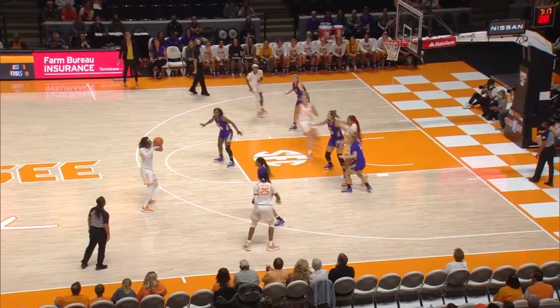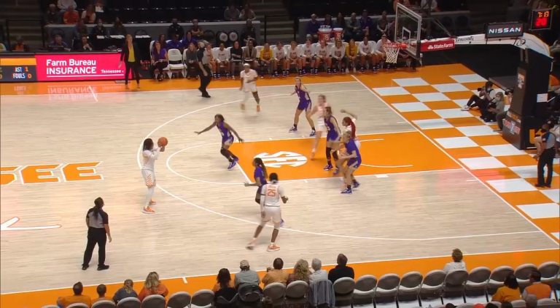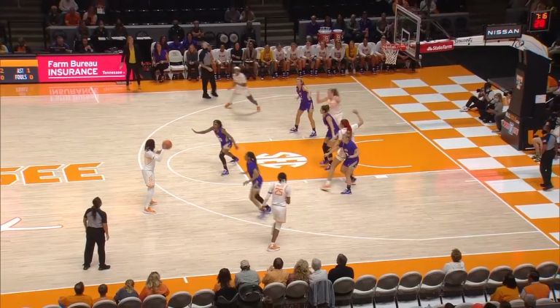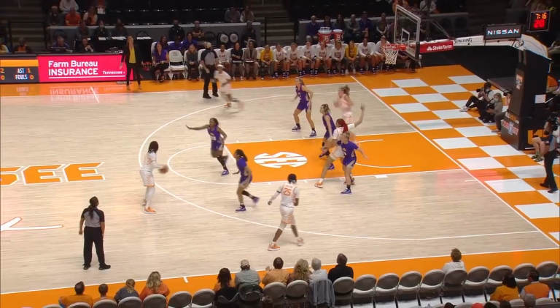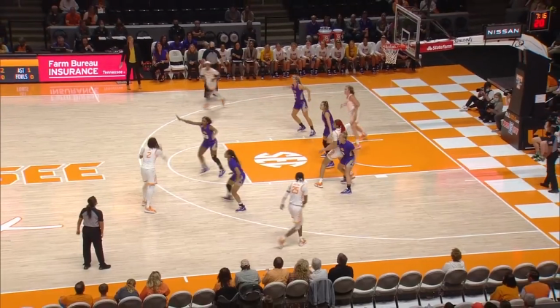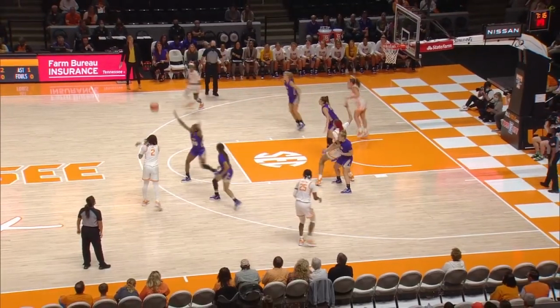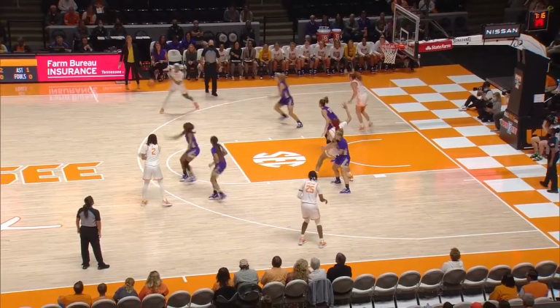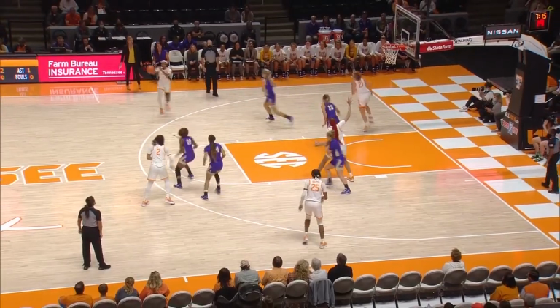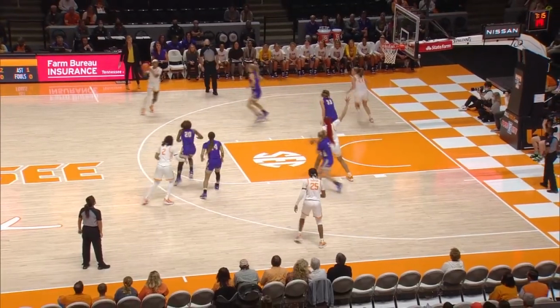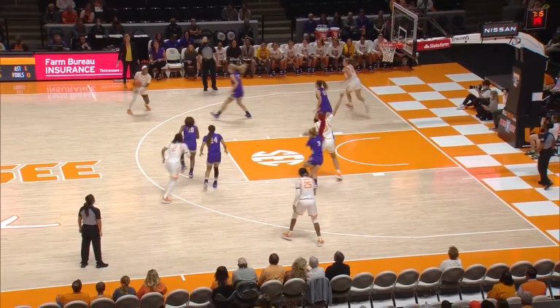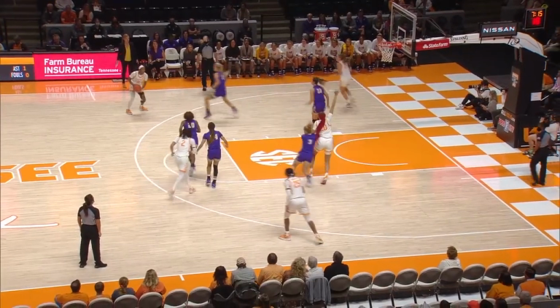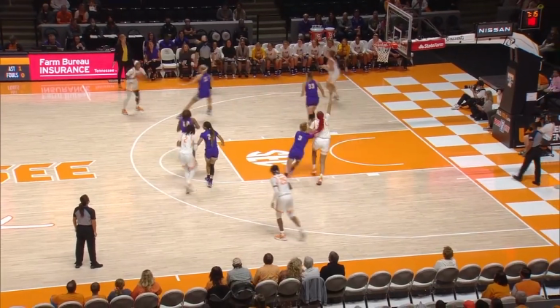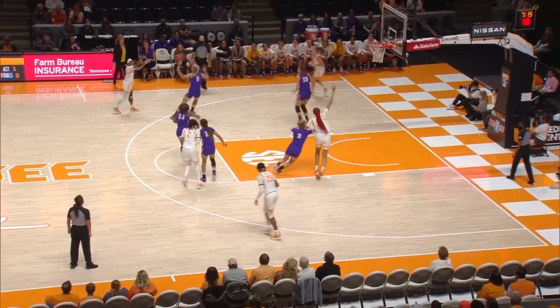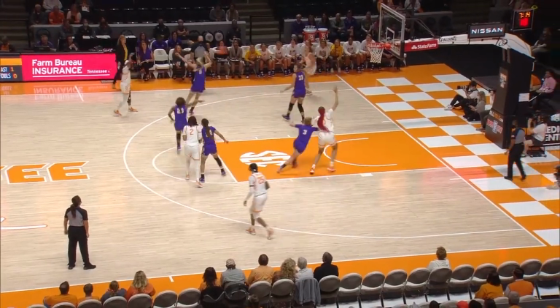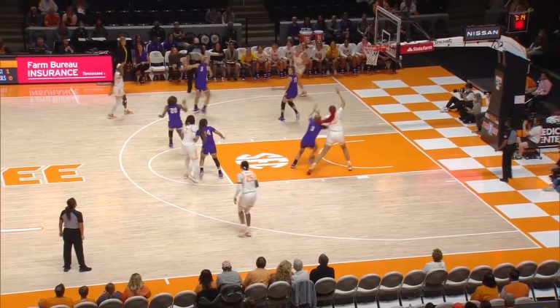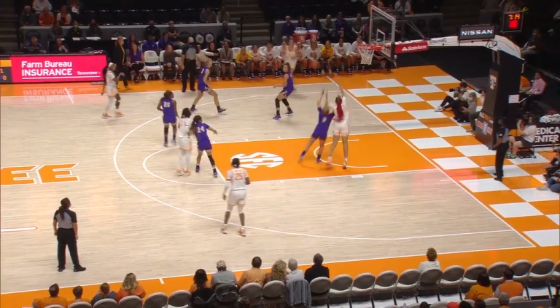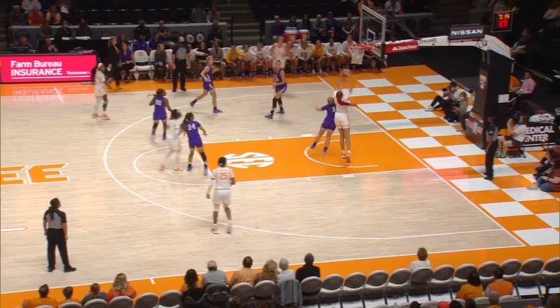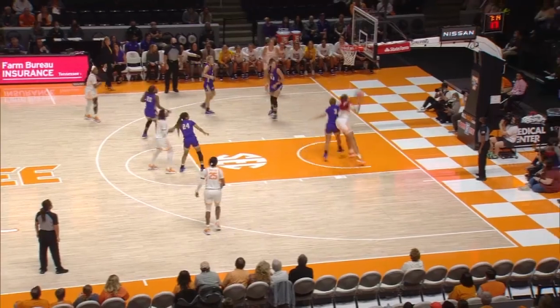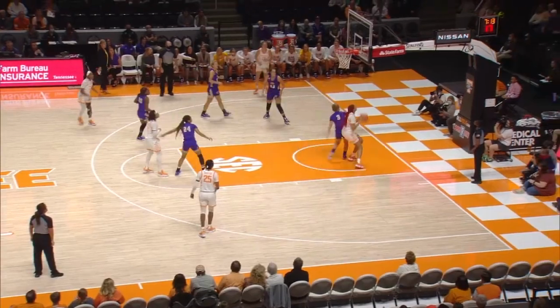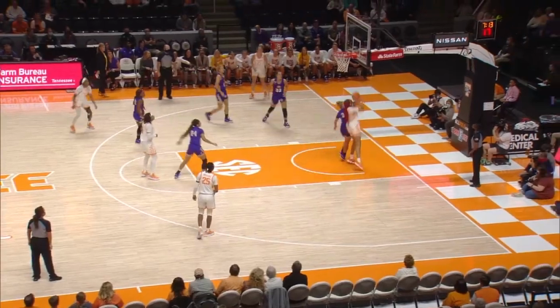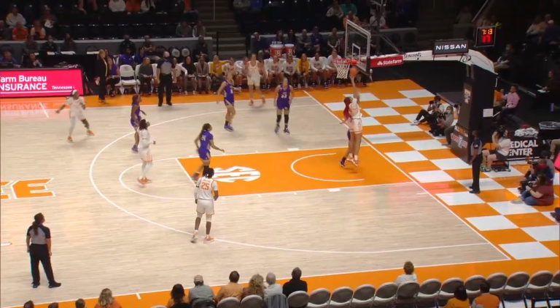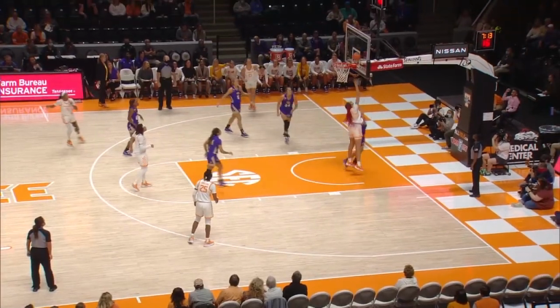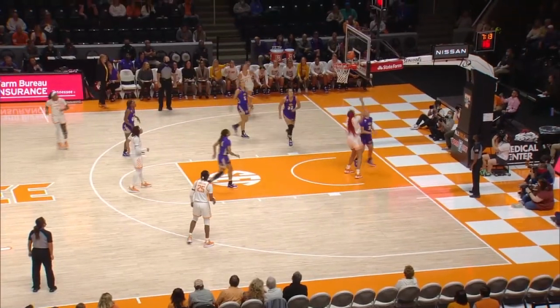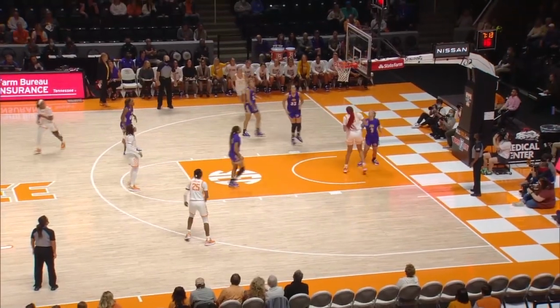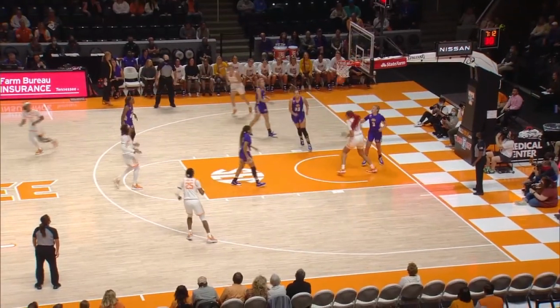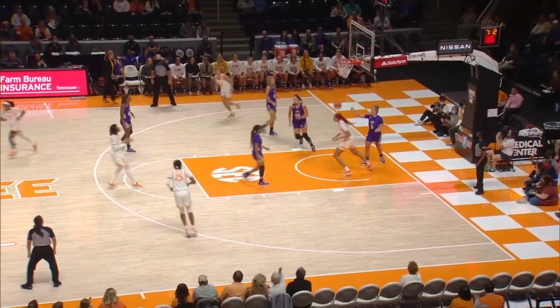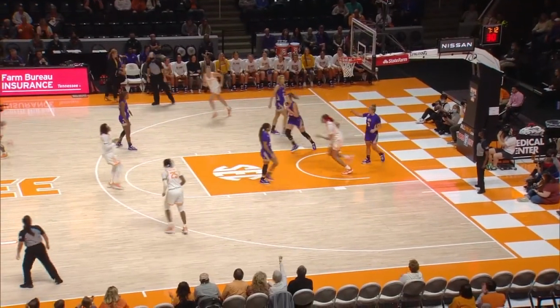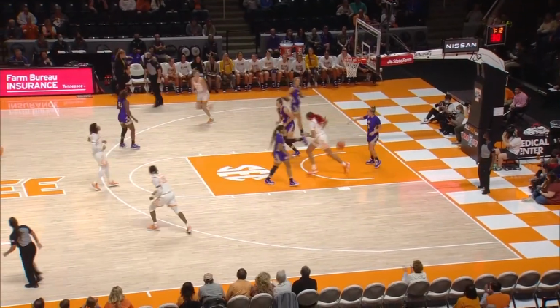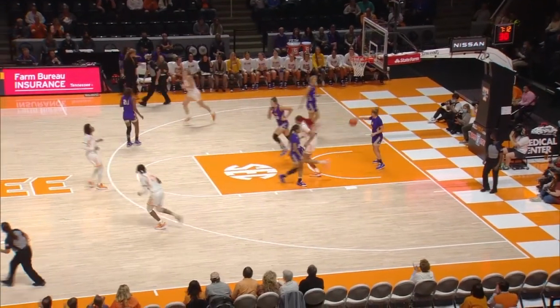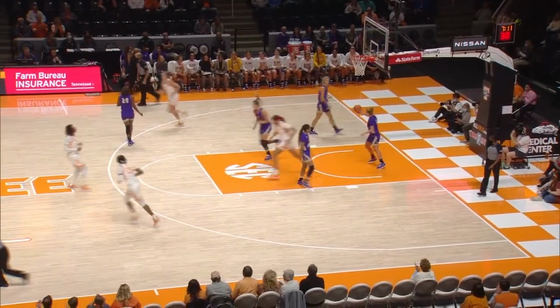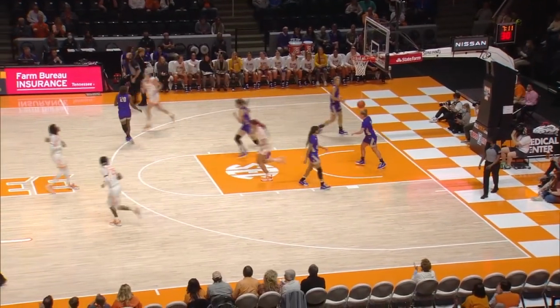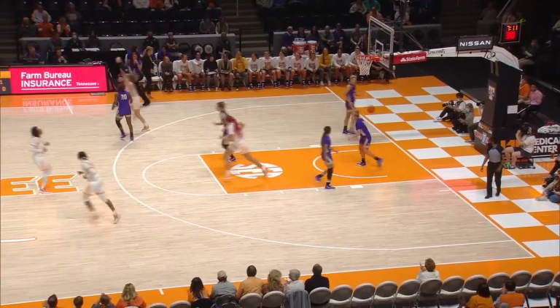Right side, the circle to Dye; left side, the circle to Walker; inside to Key — right side layup, good by Key.